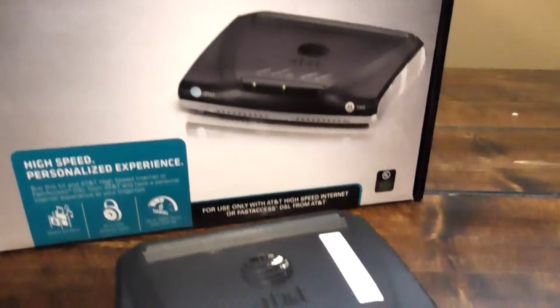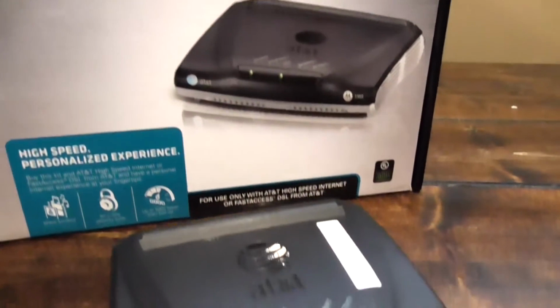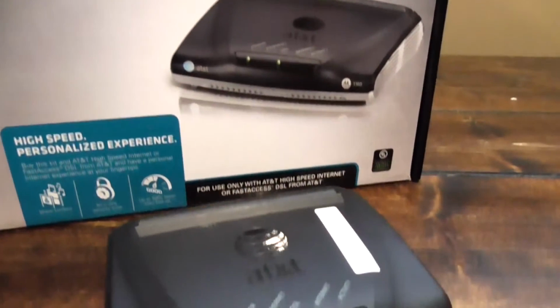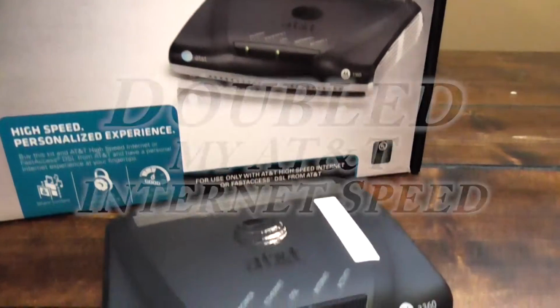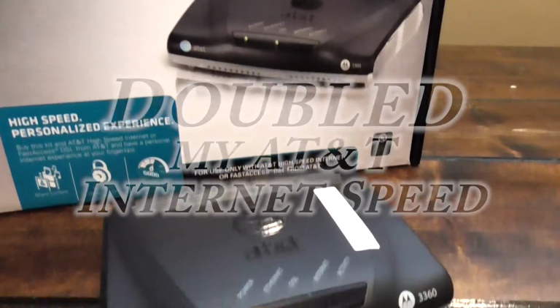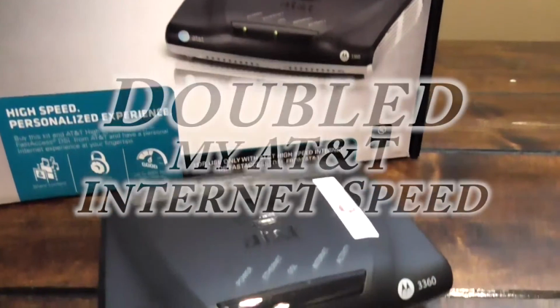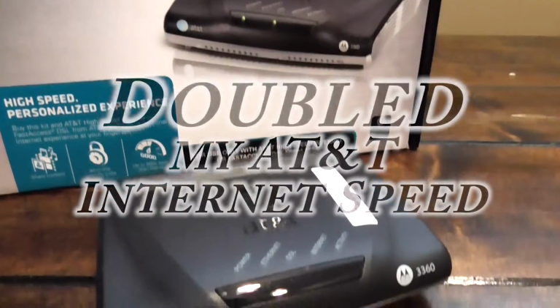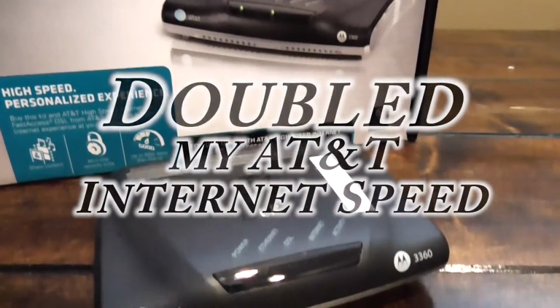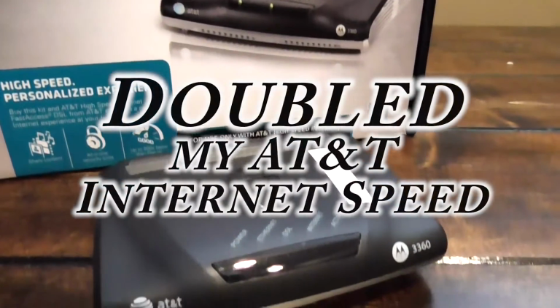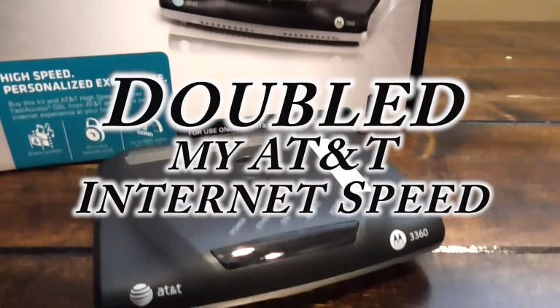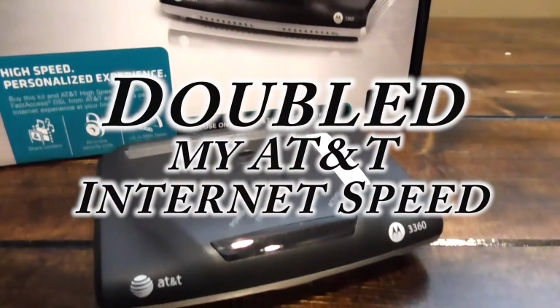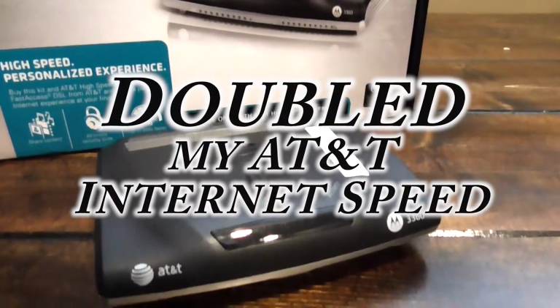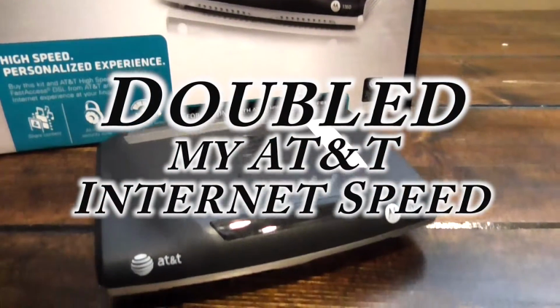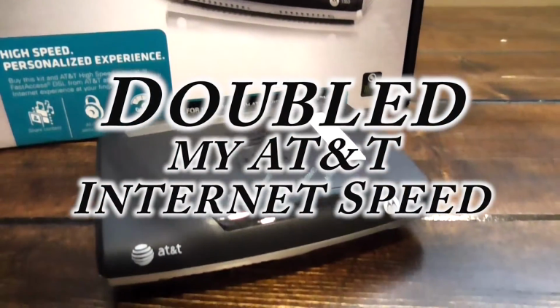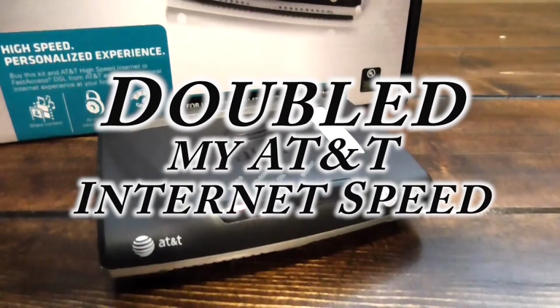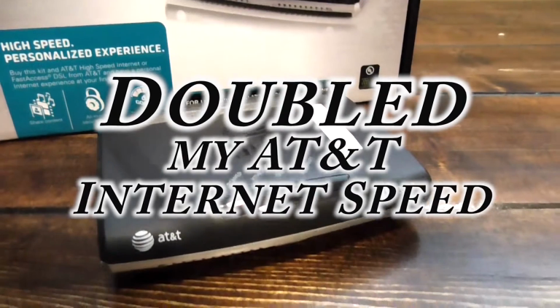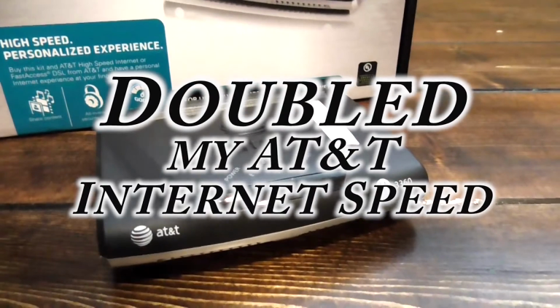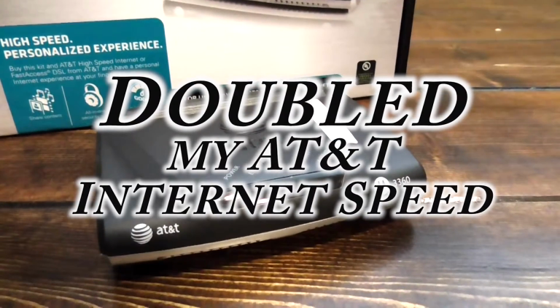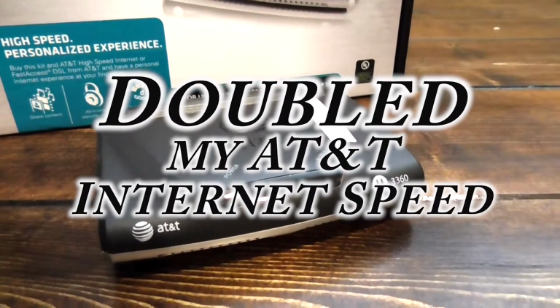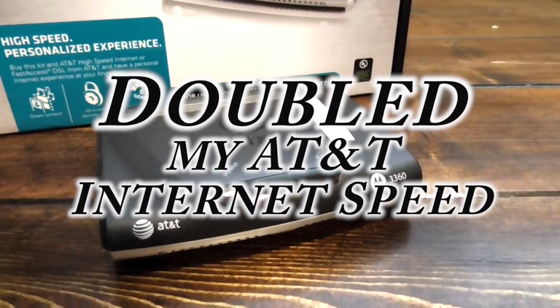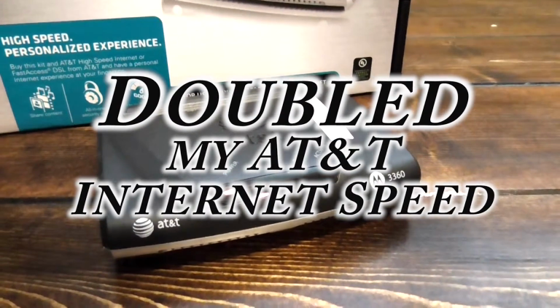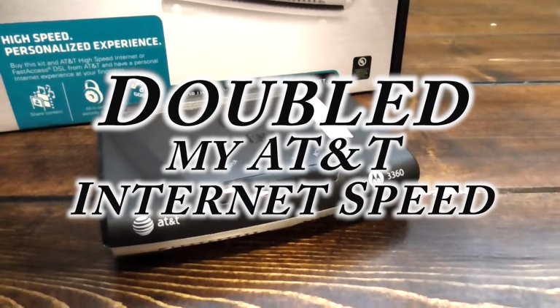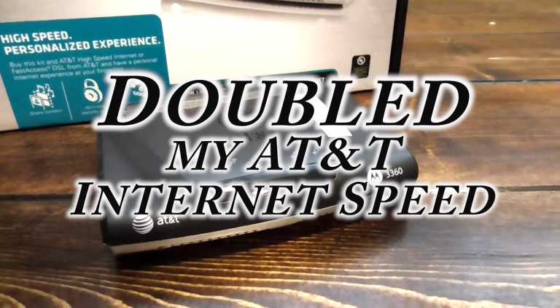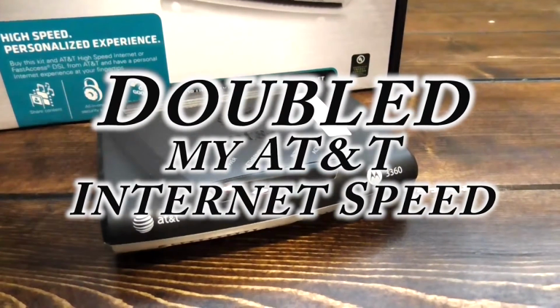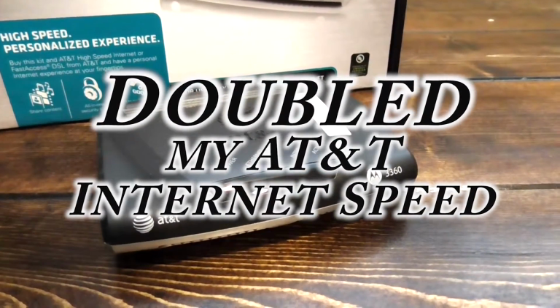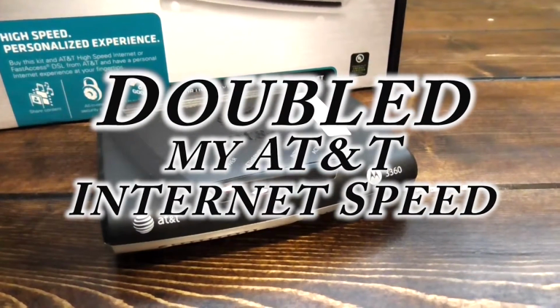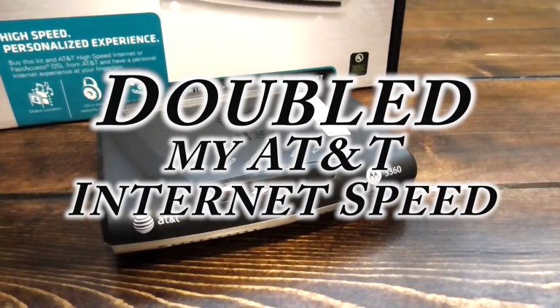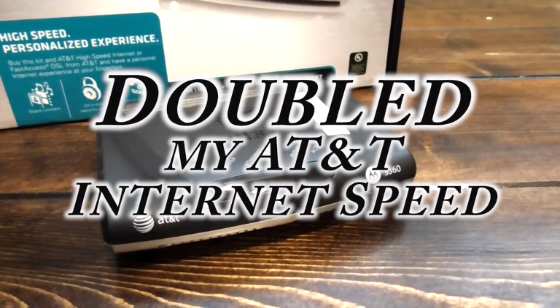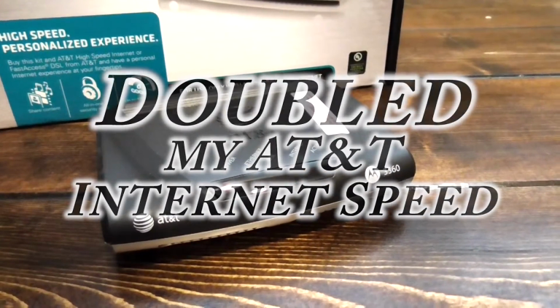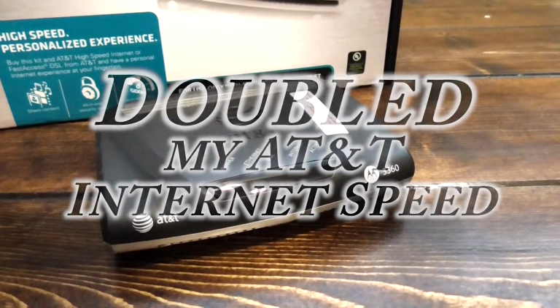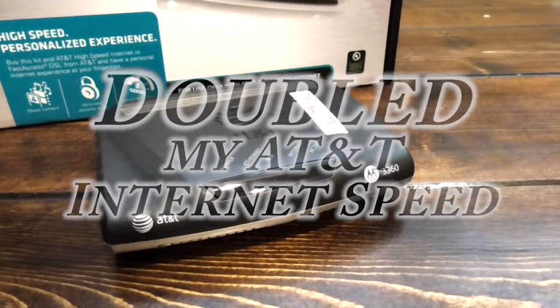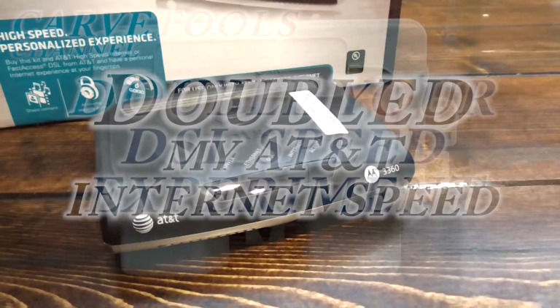Hi, I'm Dave. In this video, I will show you how I doubled my AT&T internet speed.